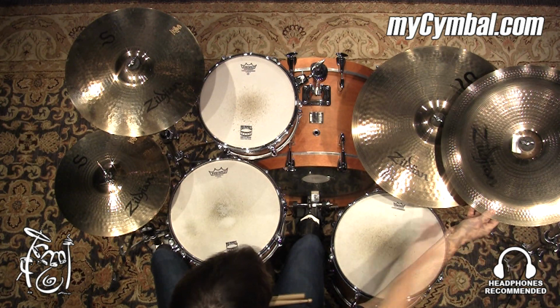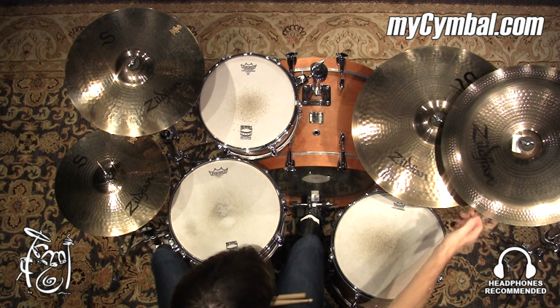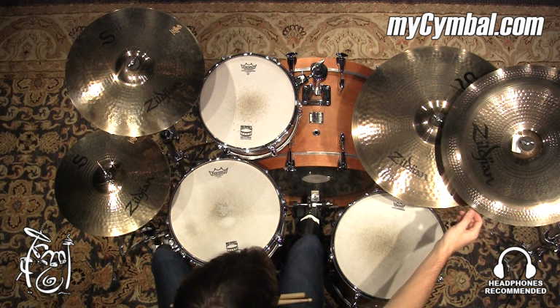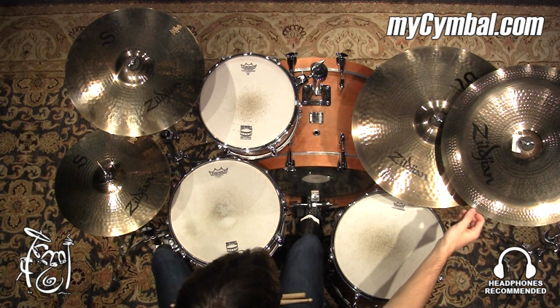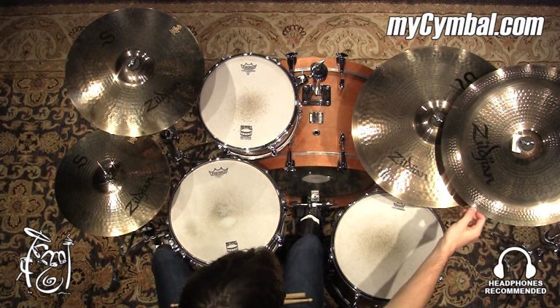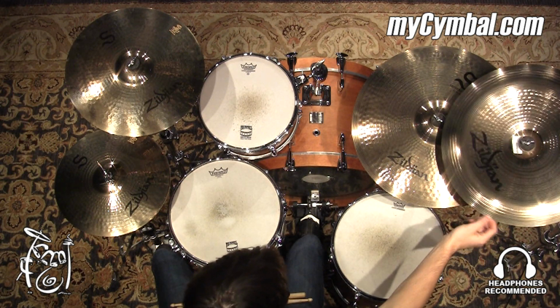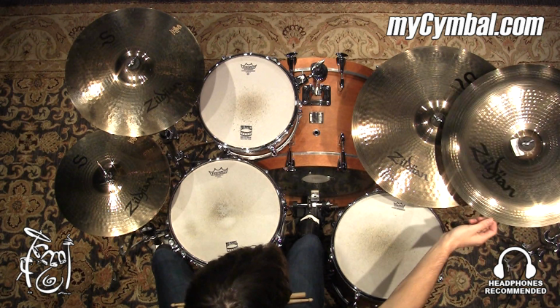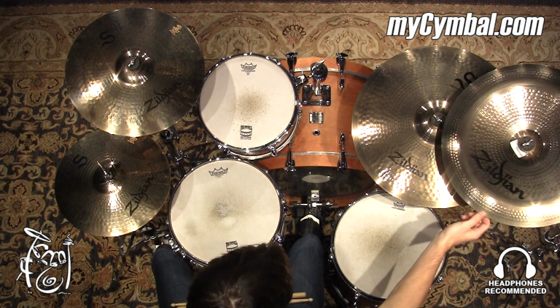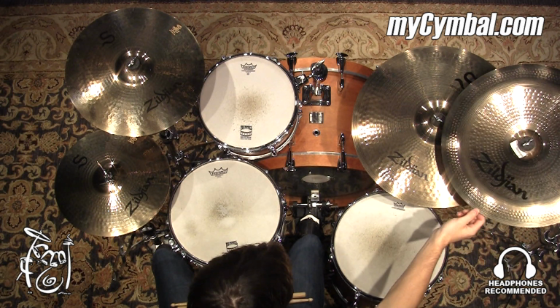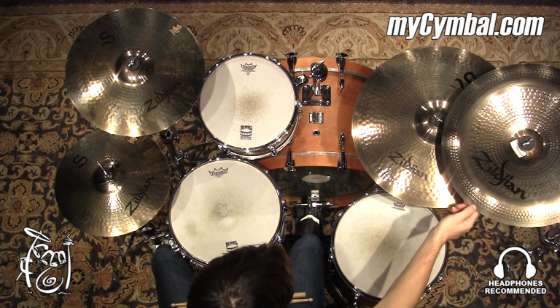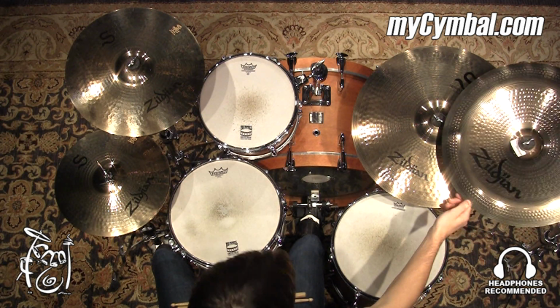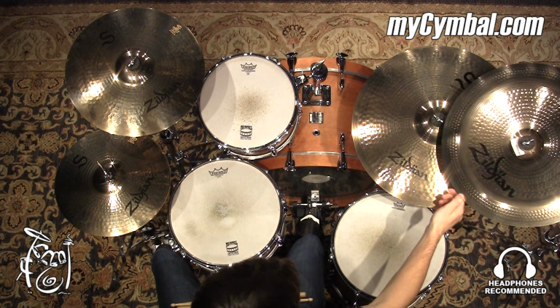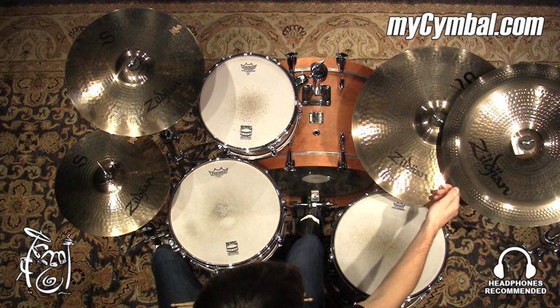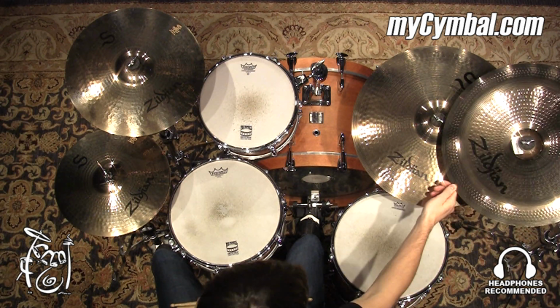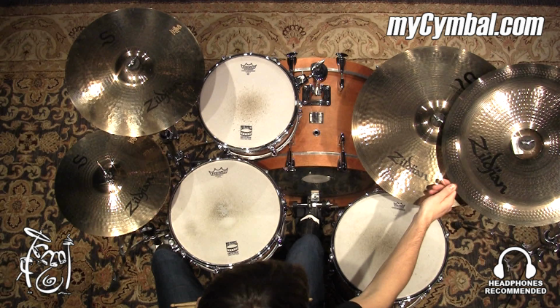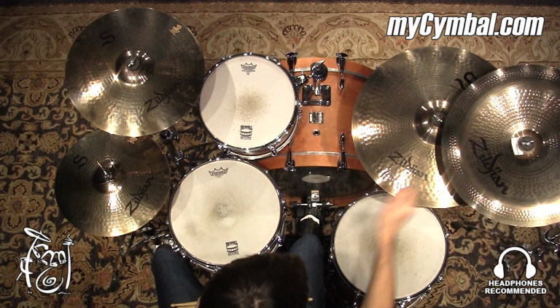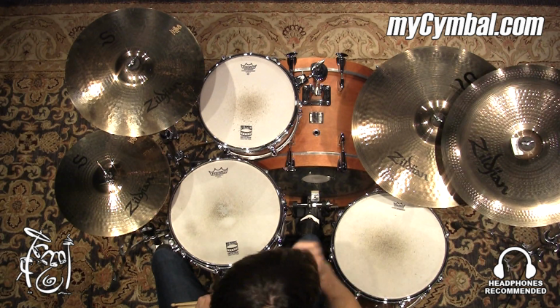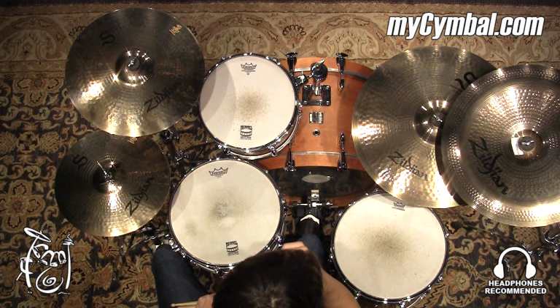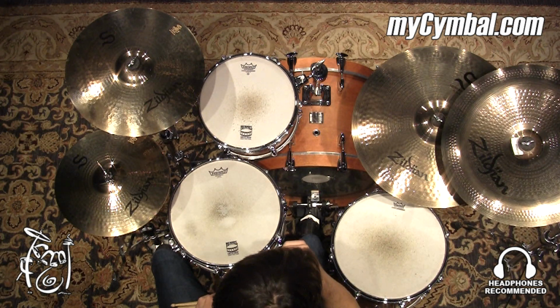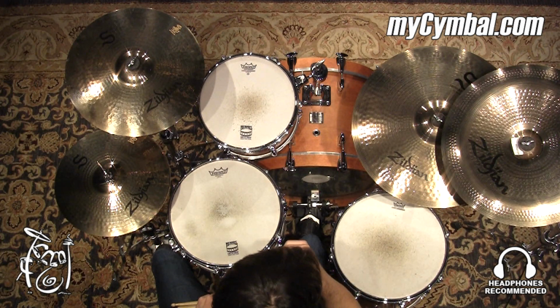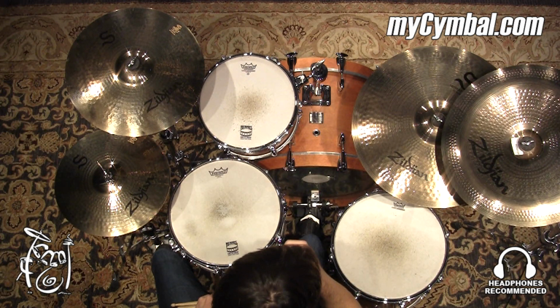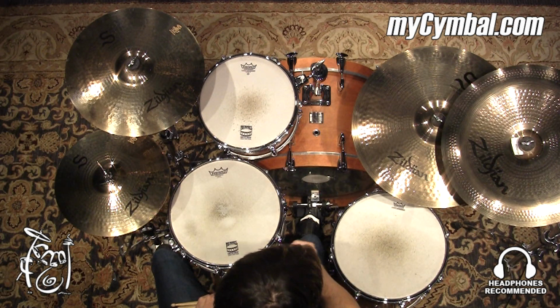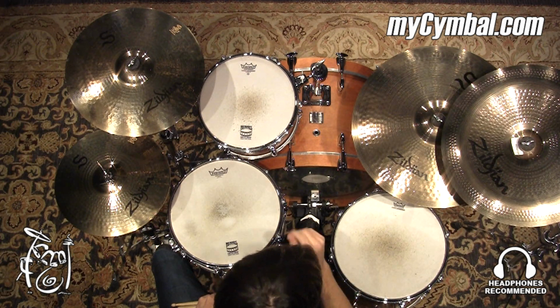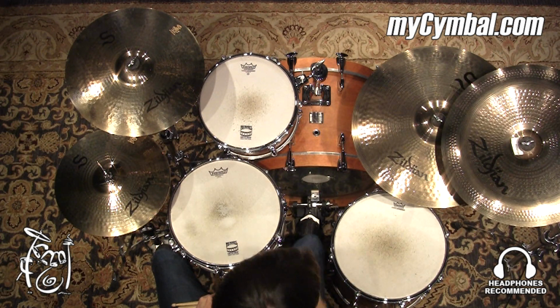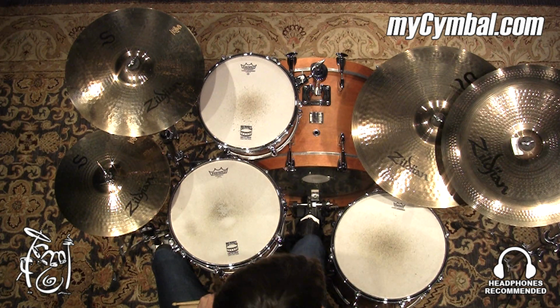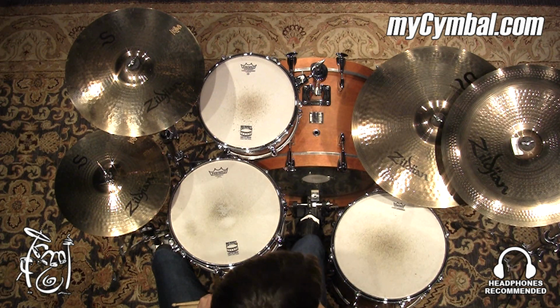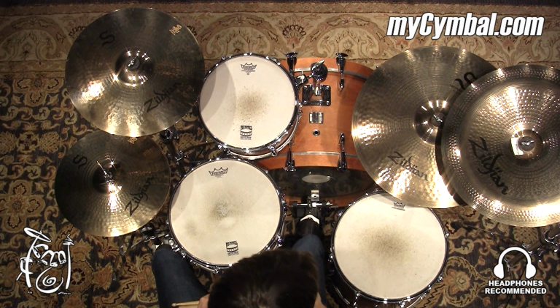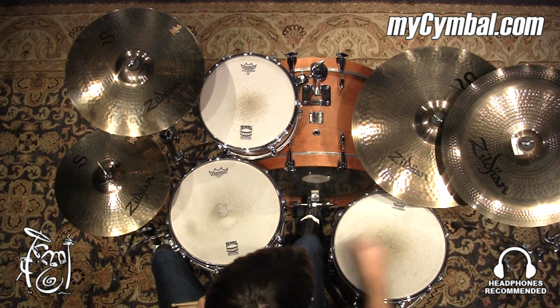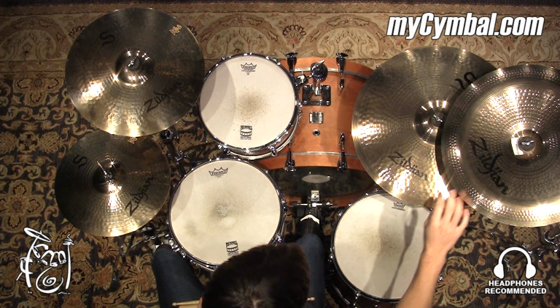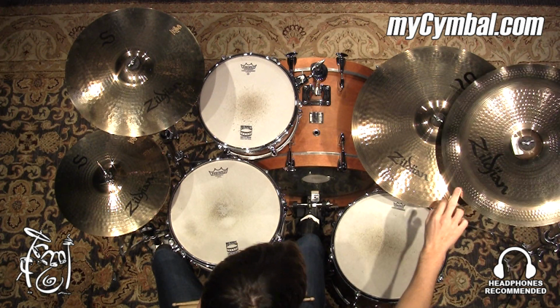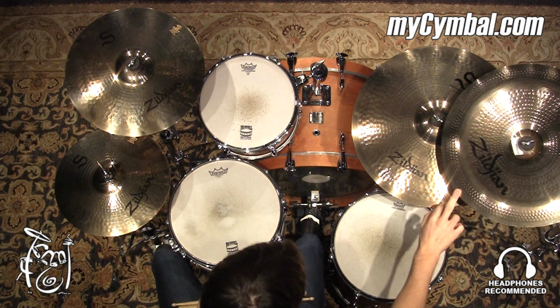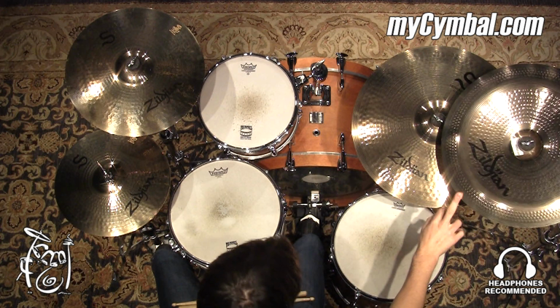All right, this is an 18-inch Zildjian China Cymbal from the new S line. Yeah, it's a great China Cymbal.